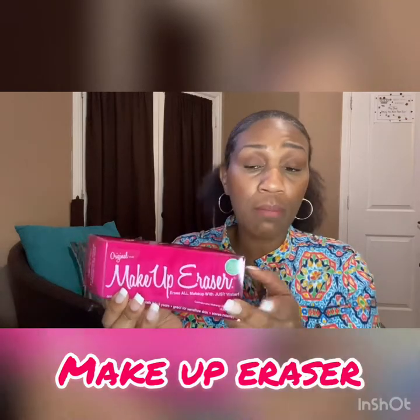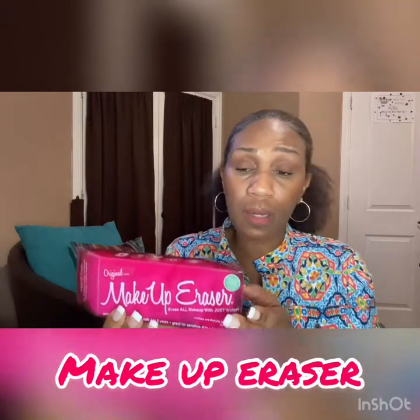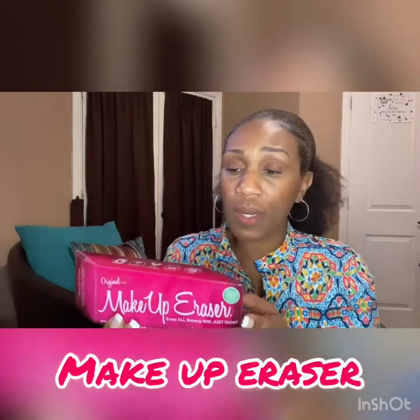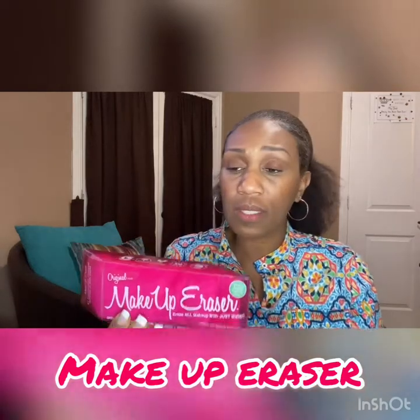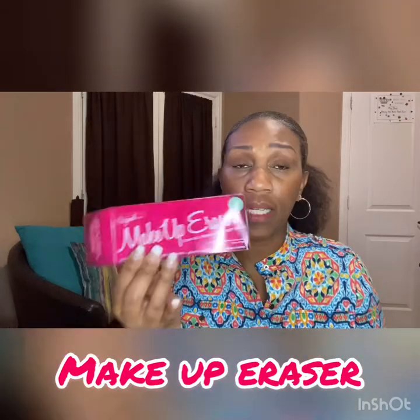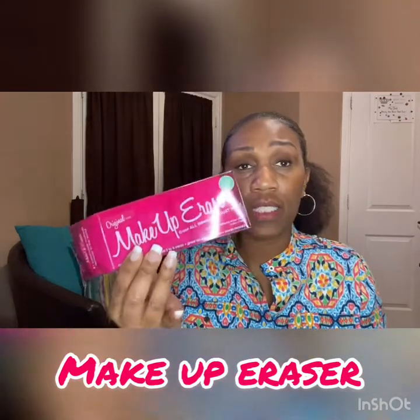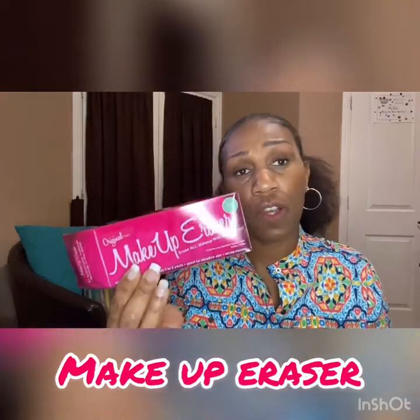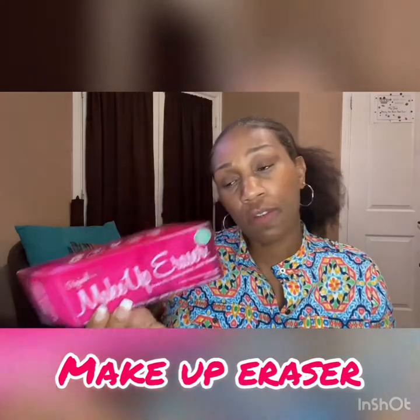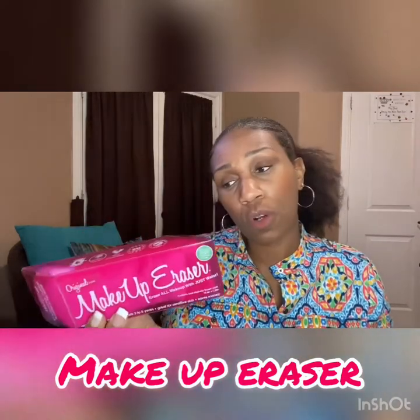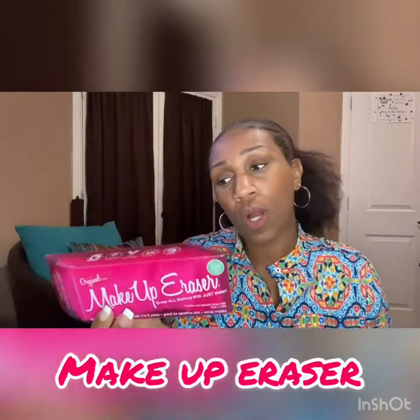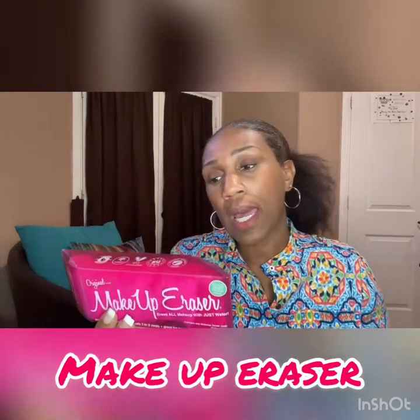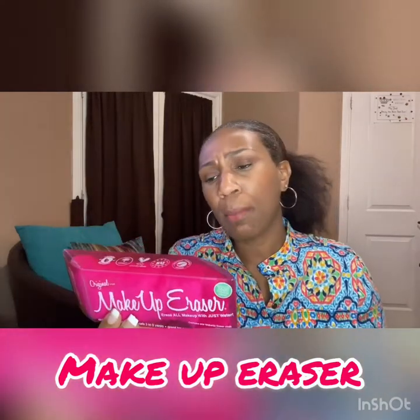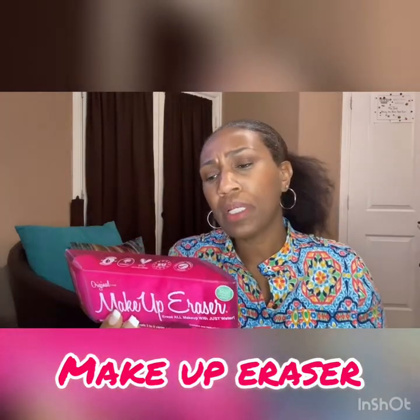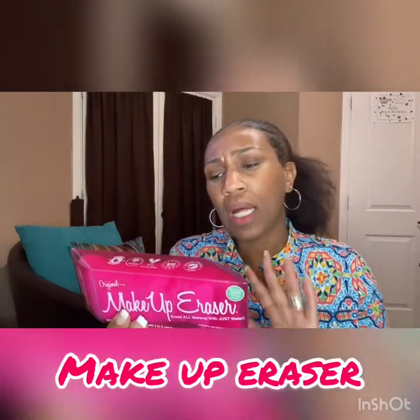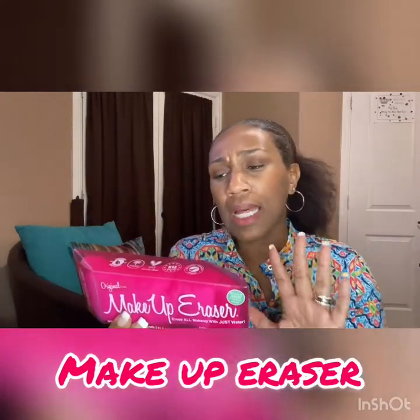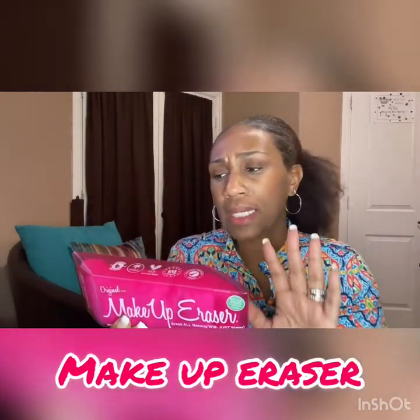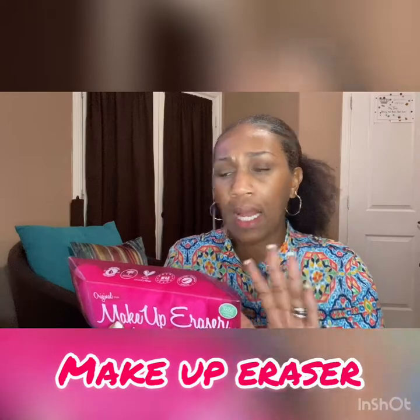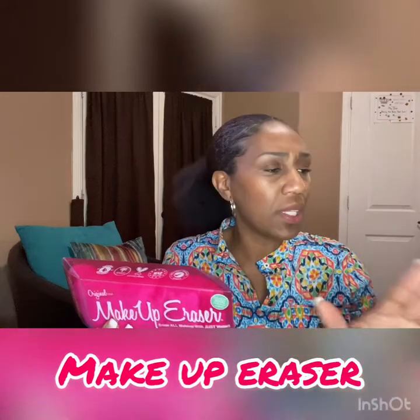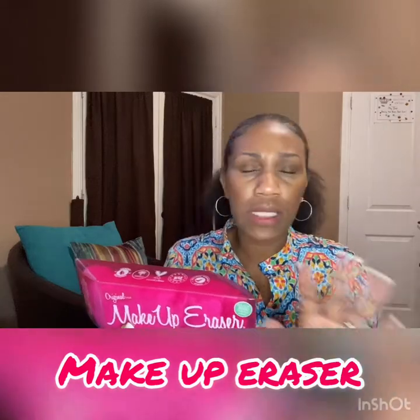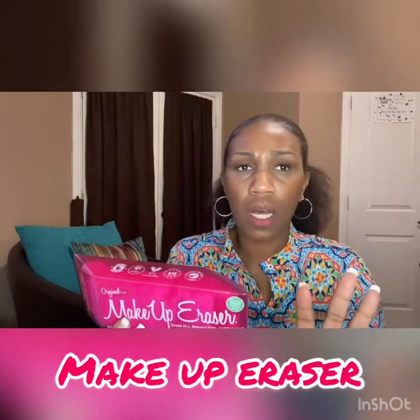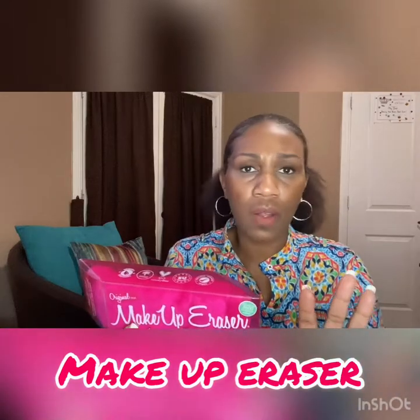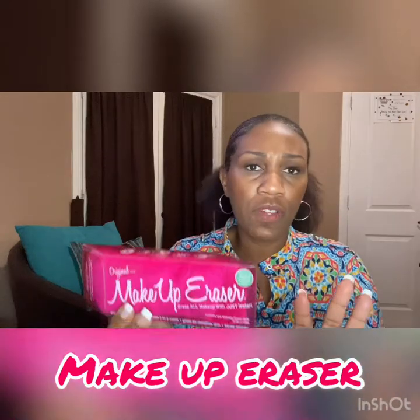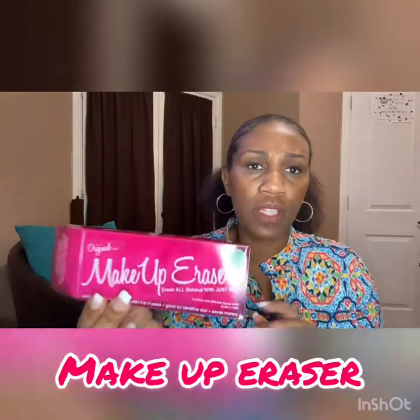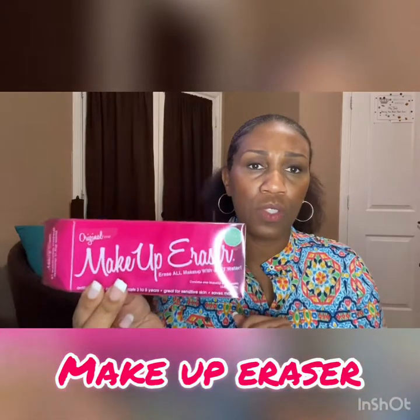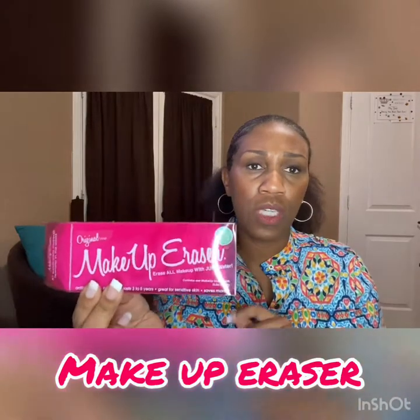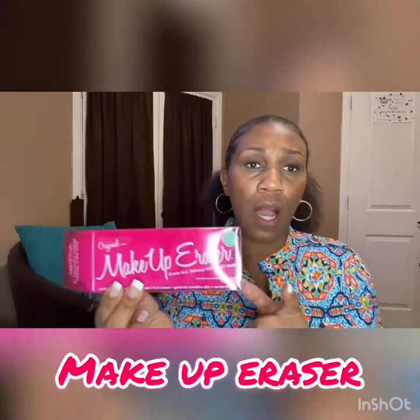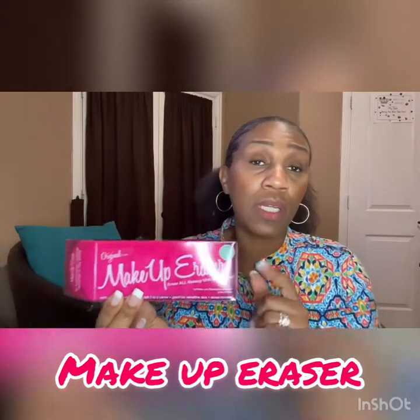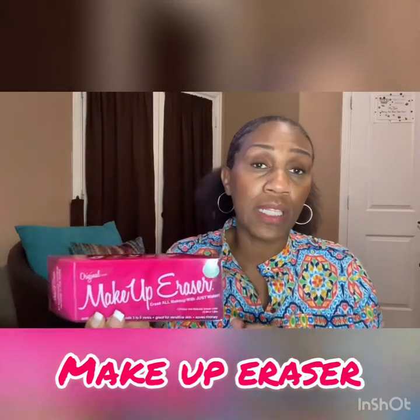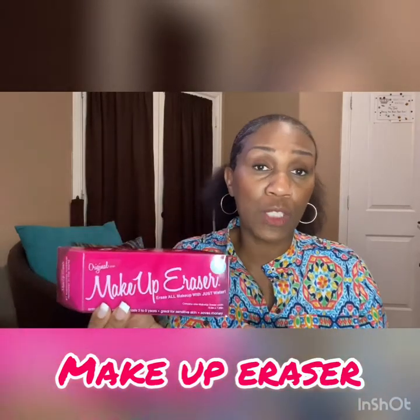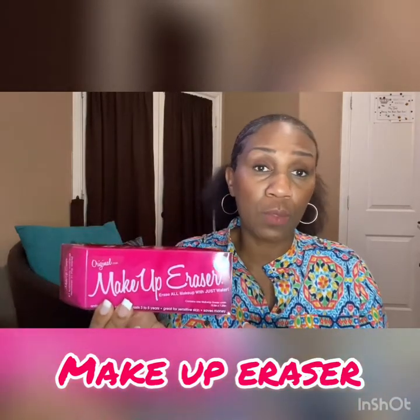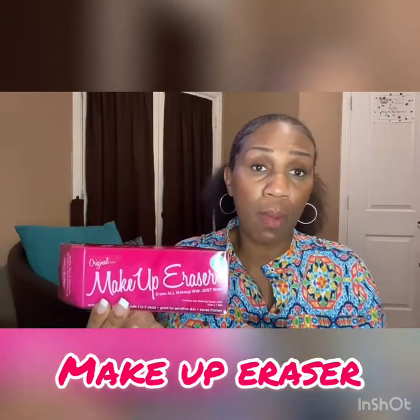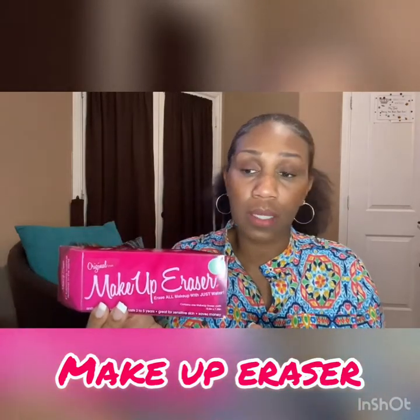Makeup Eraser — again, this is very affordable and I'll put the links to everything that you see here in the description box.